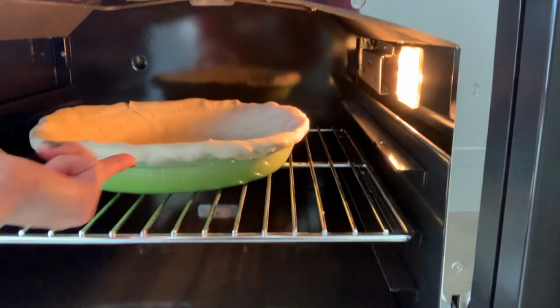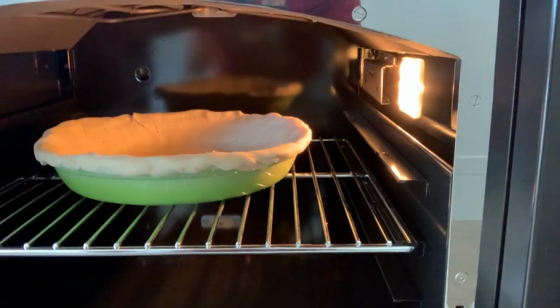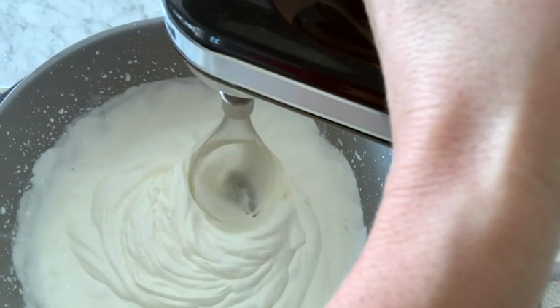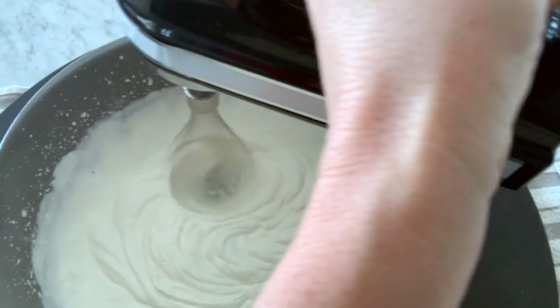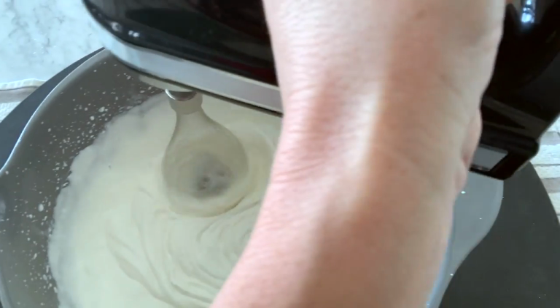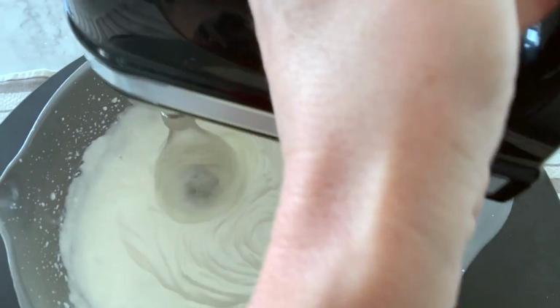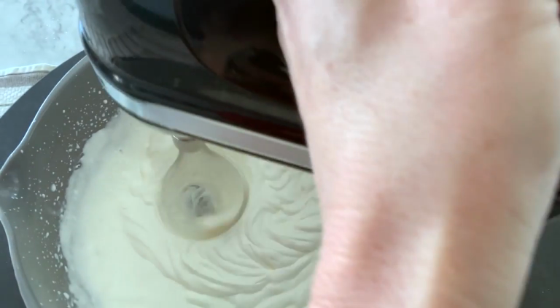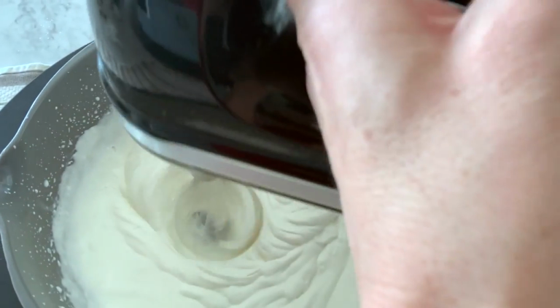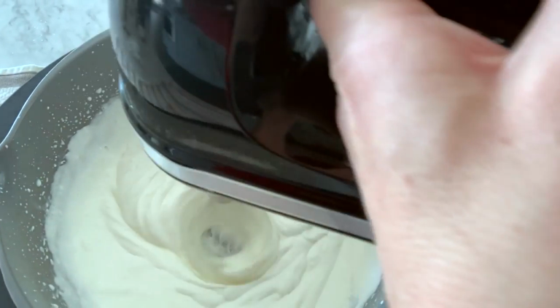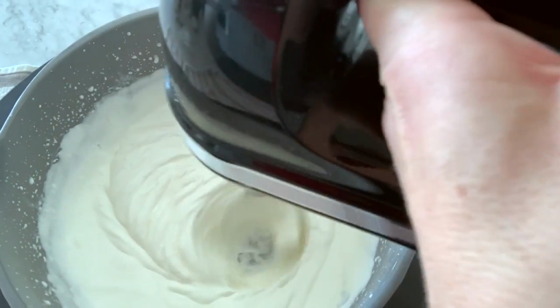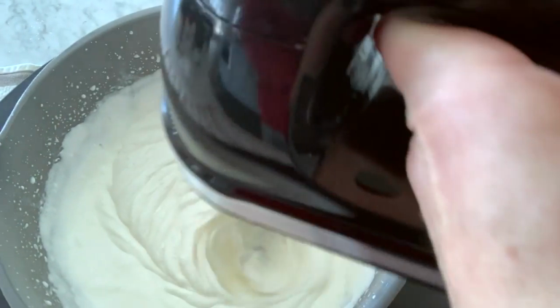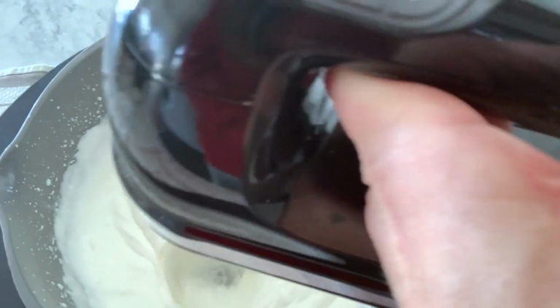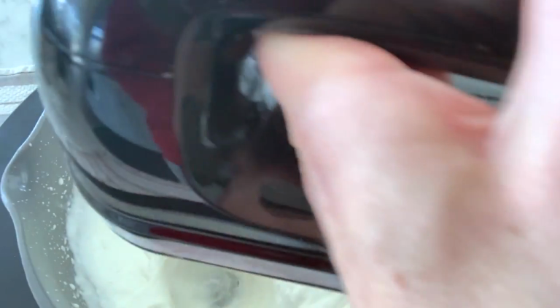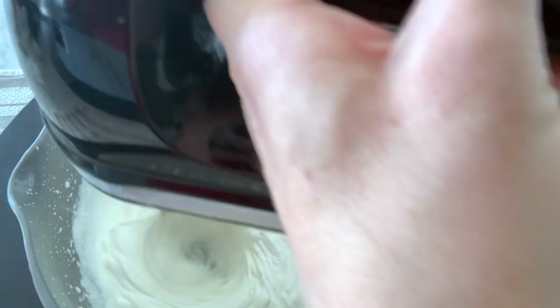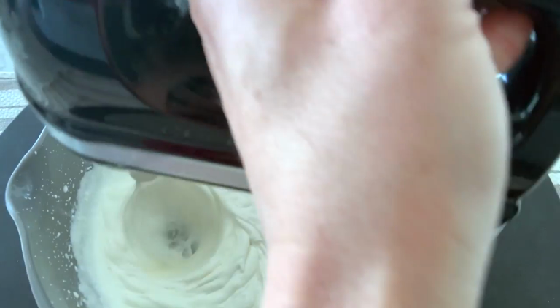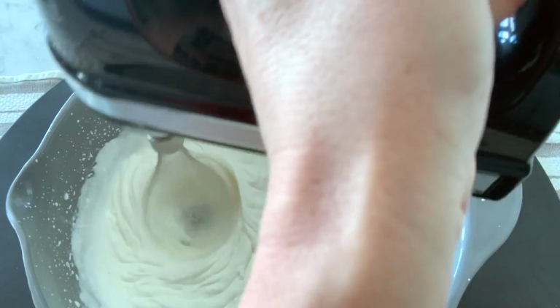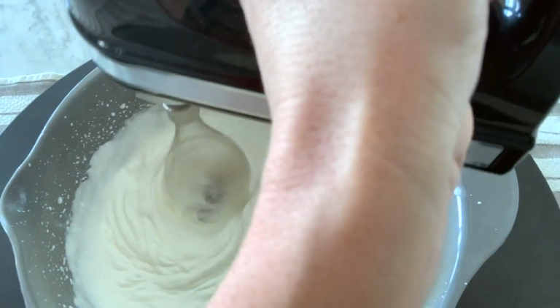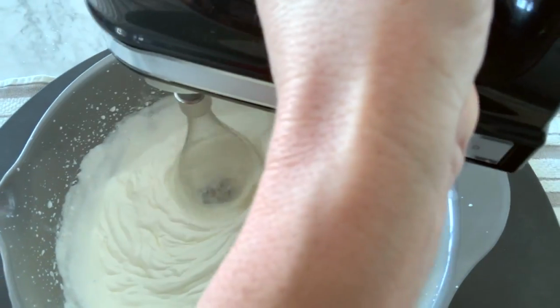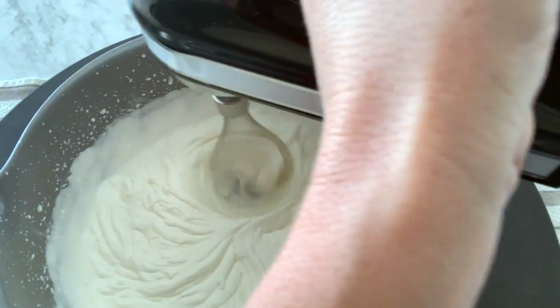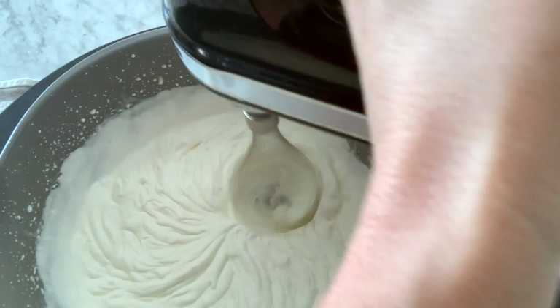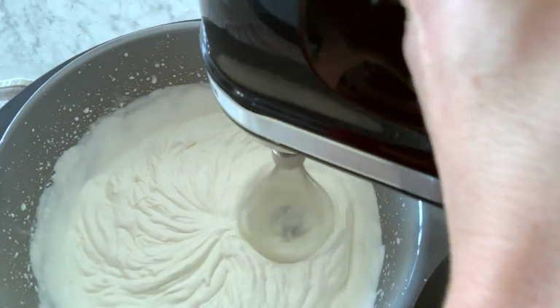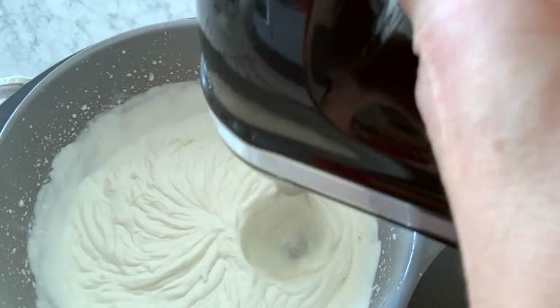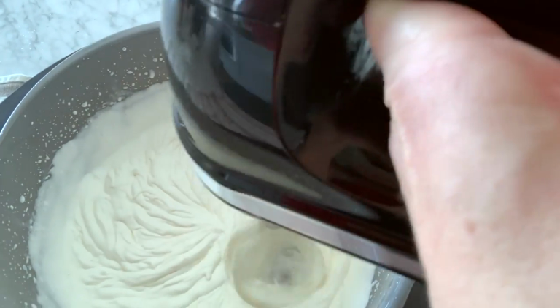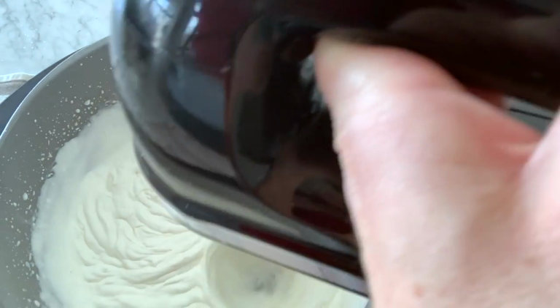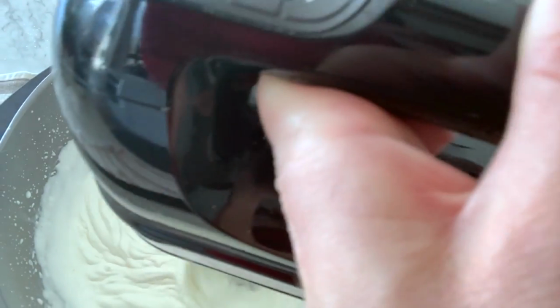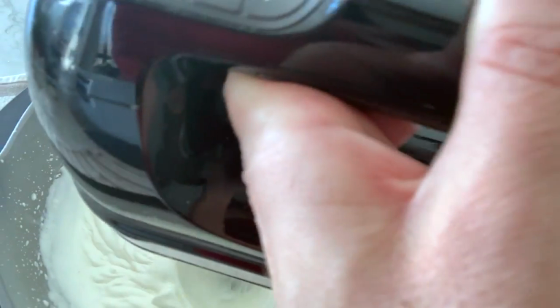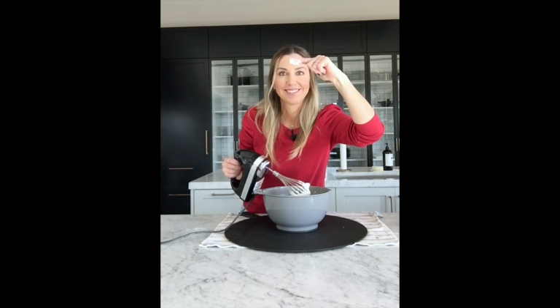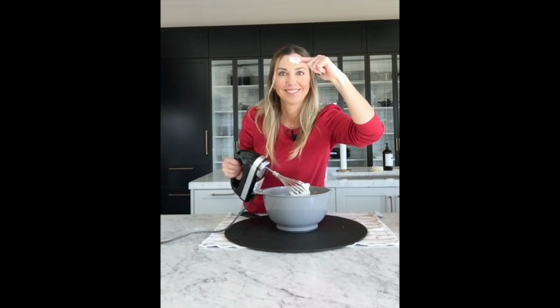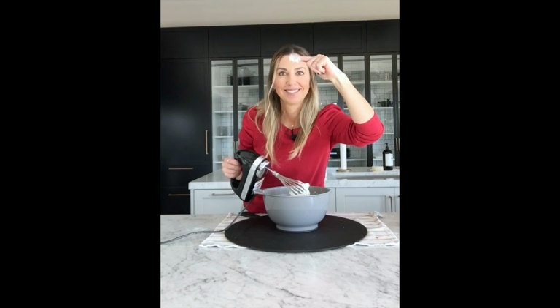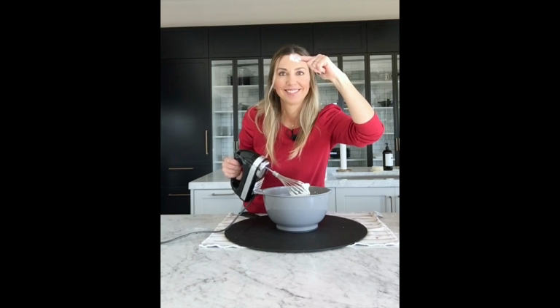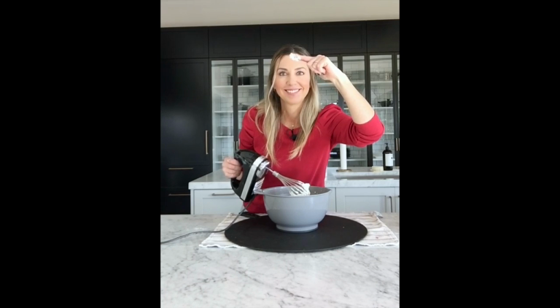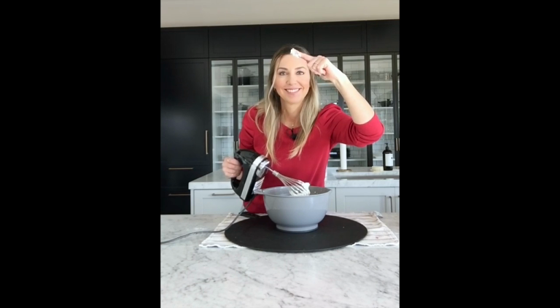While that's in the oven, take a medium bowl and pour in one pint heavy whipping cream and whip with a hand mixer until fluffy.